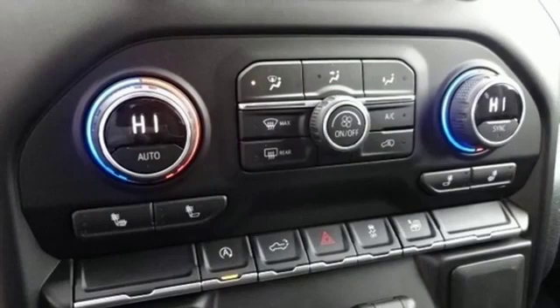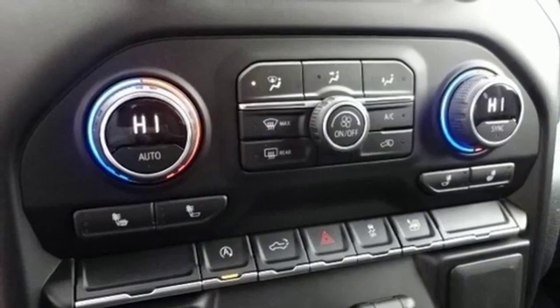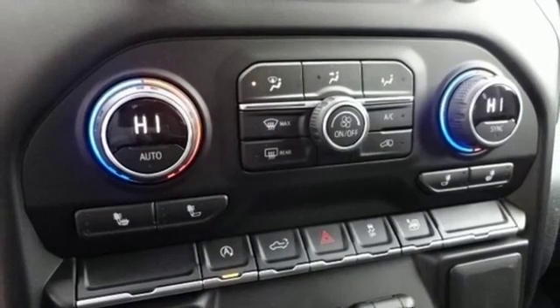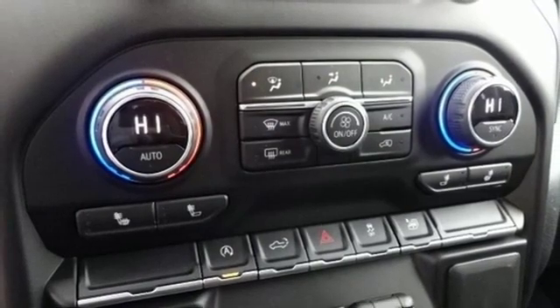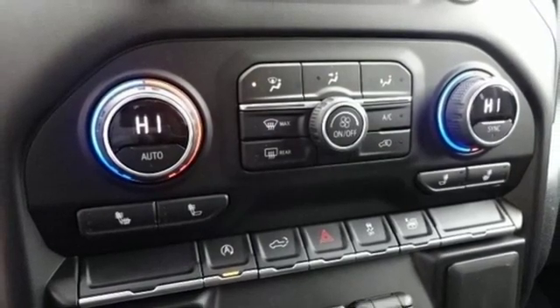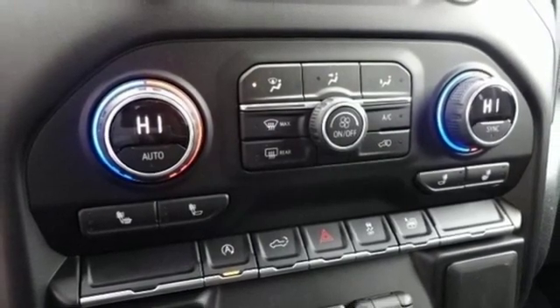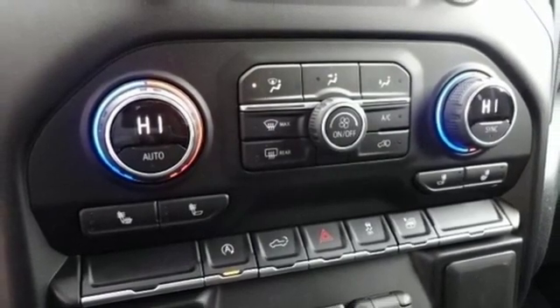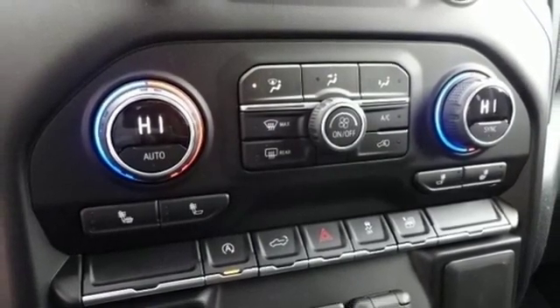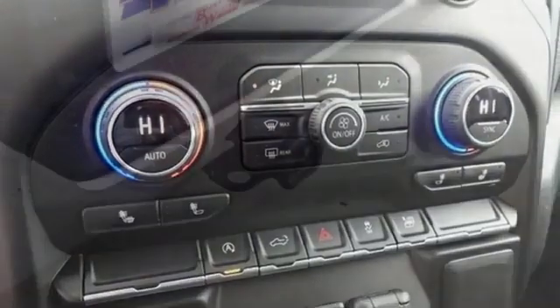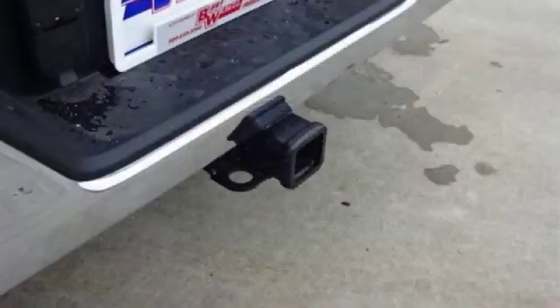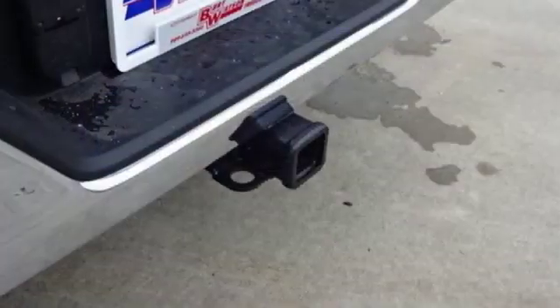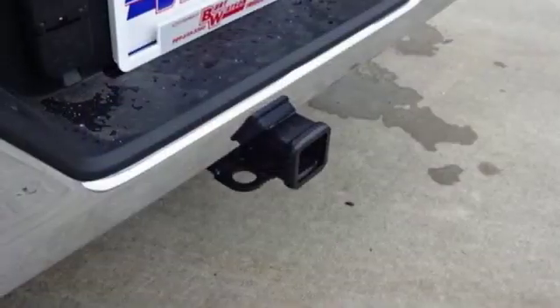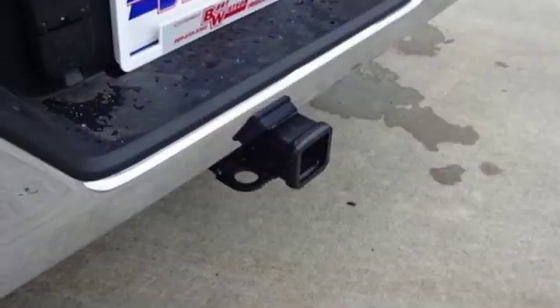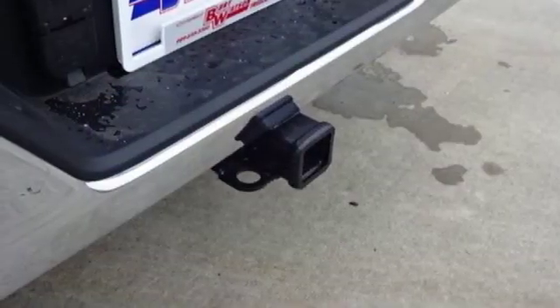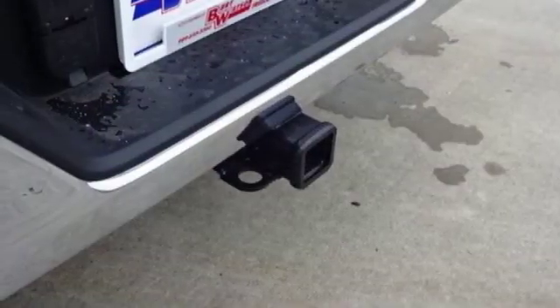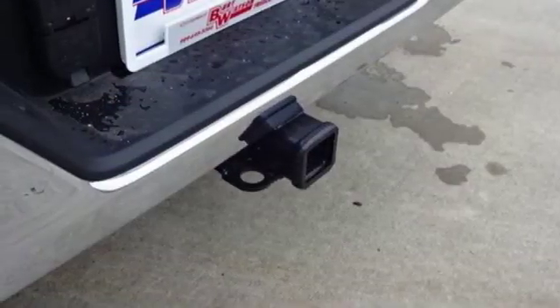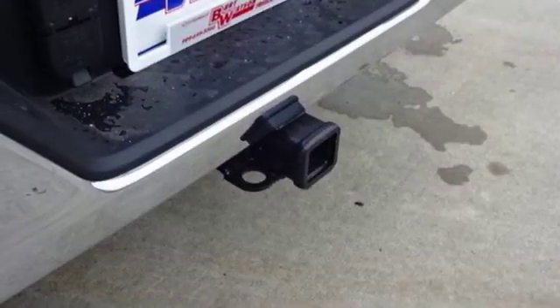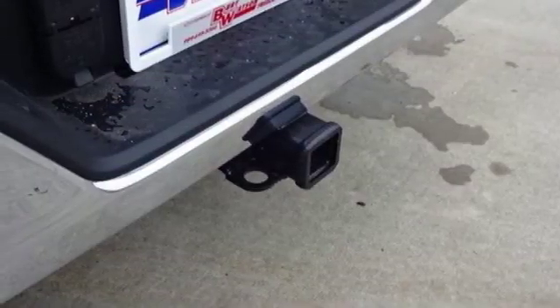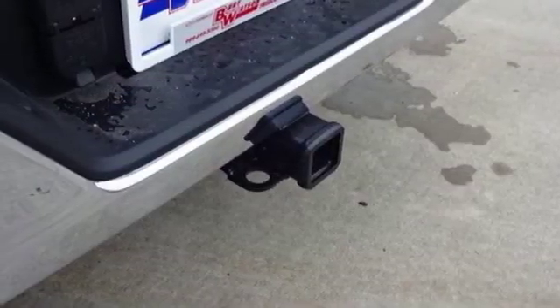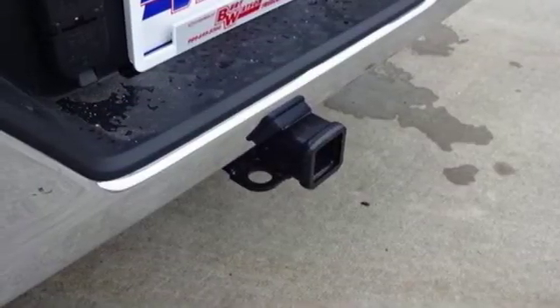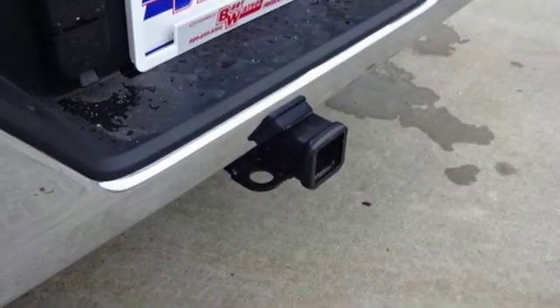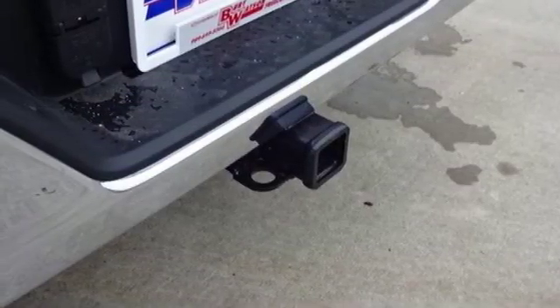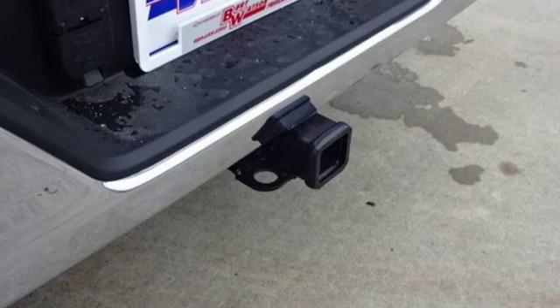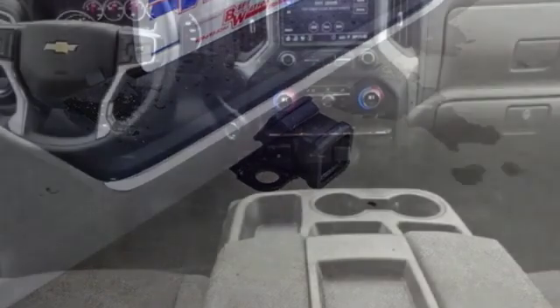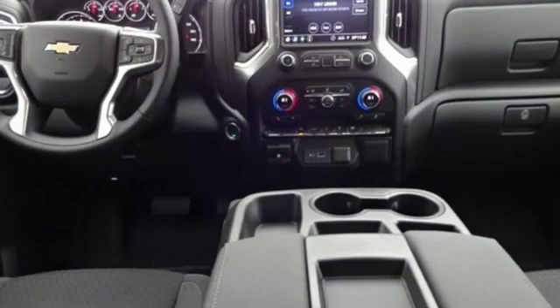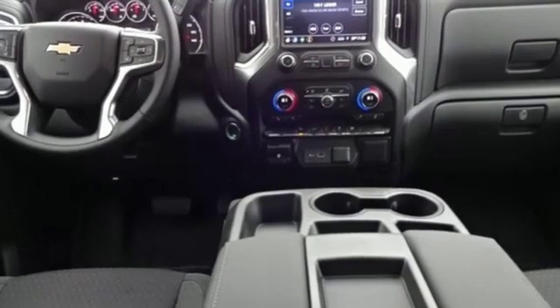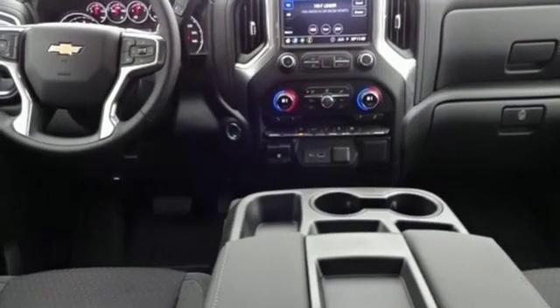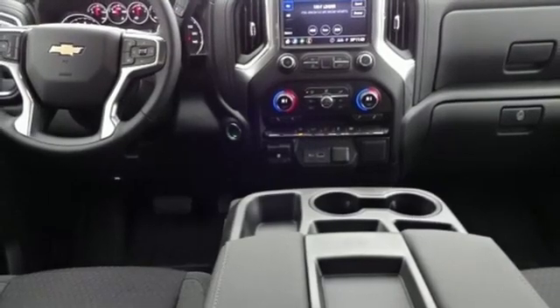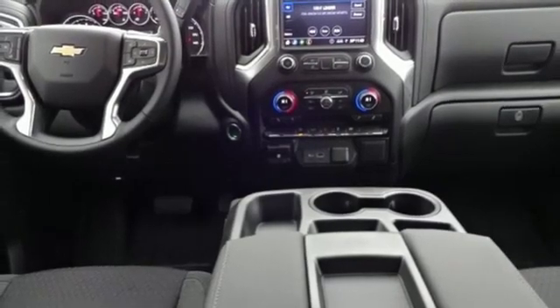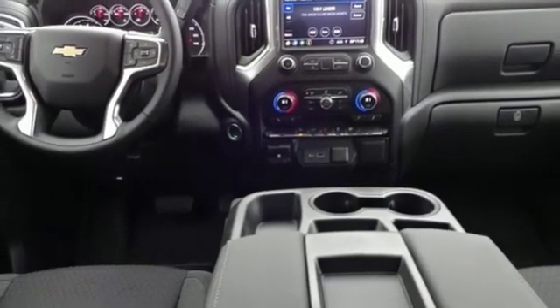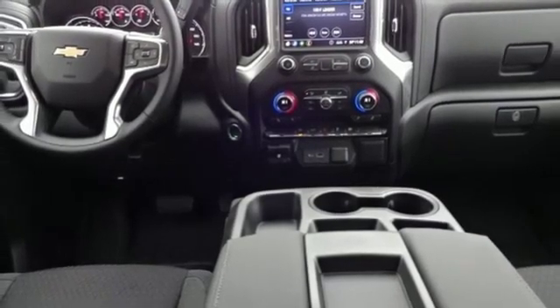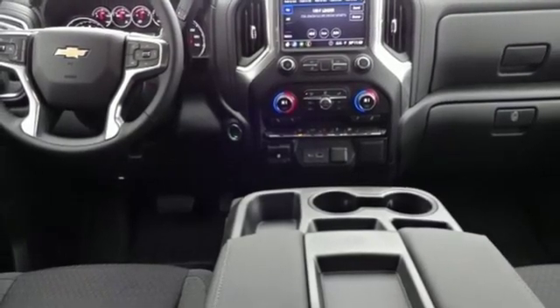Heated steering wheel, automatic transmission, trailer brake controller, electronic shift on the fly, and V8 engine.